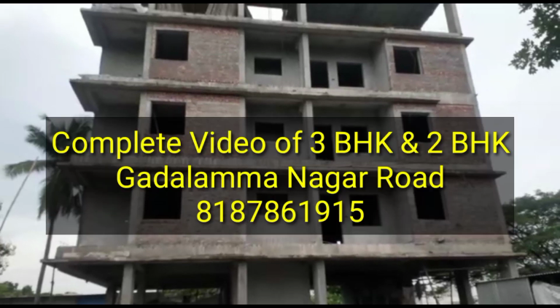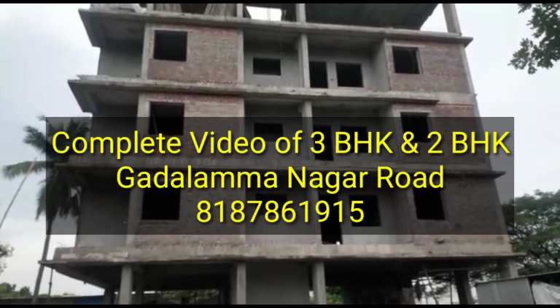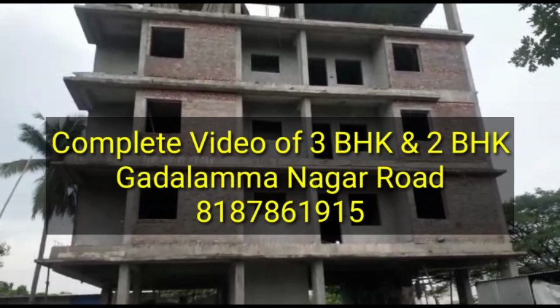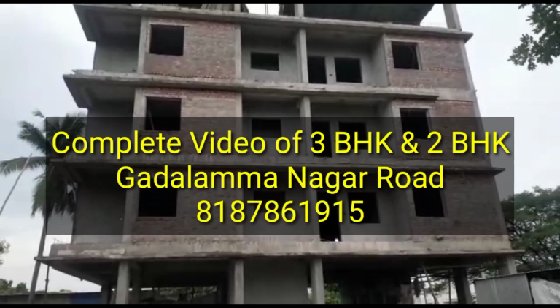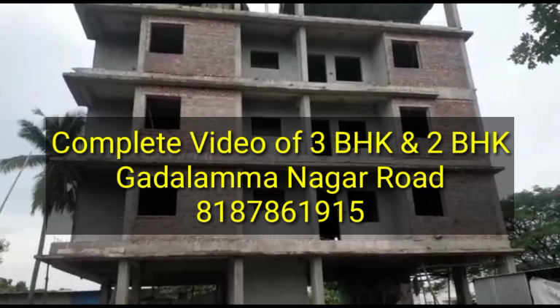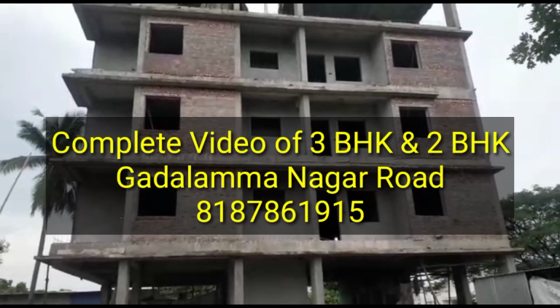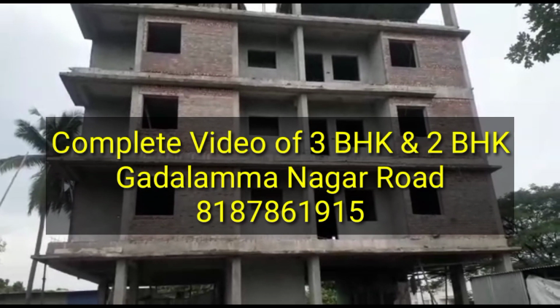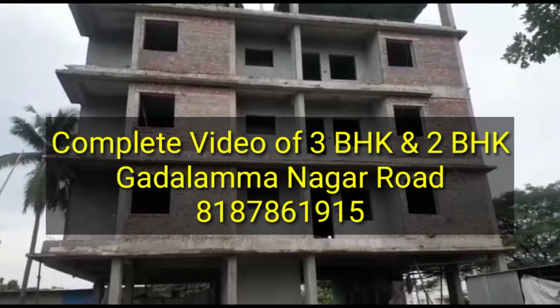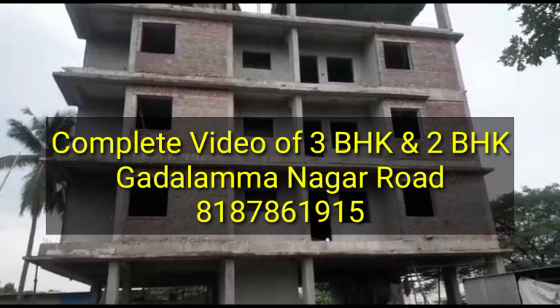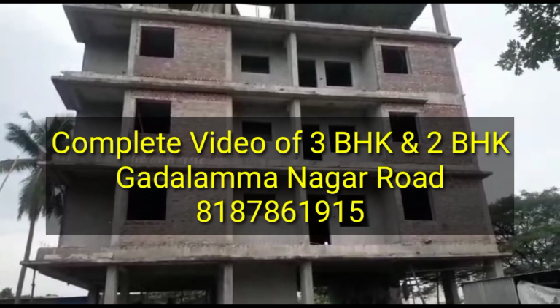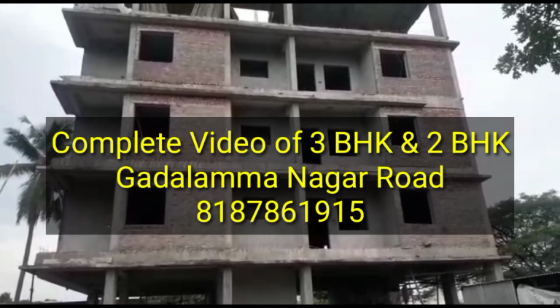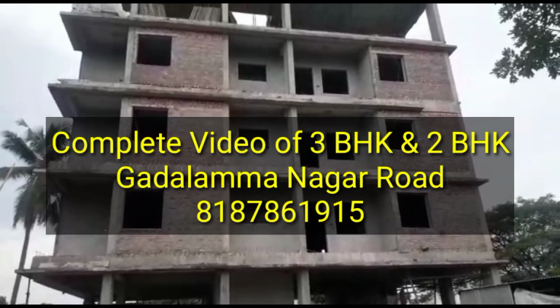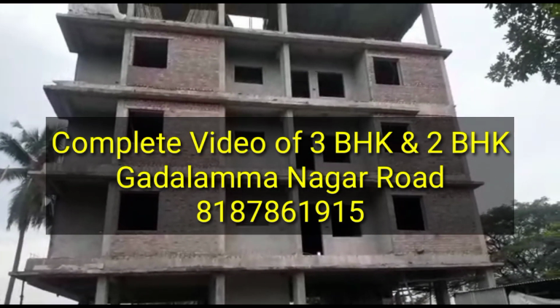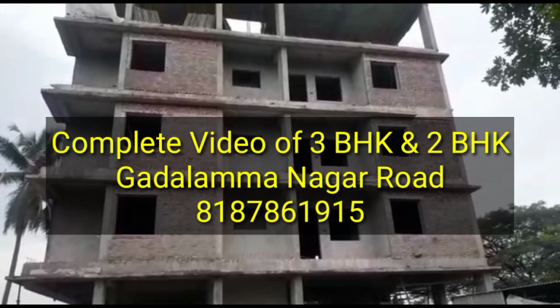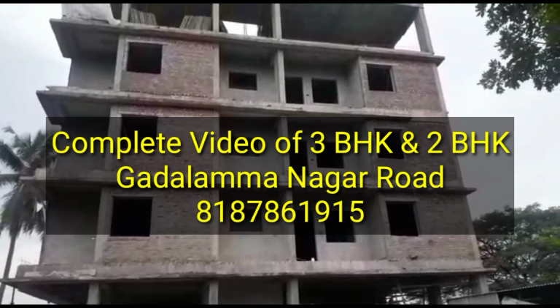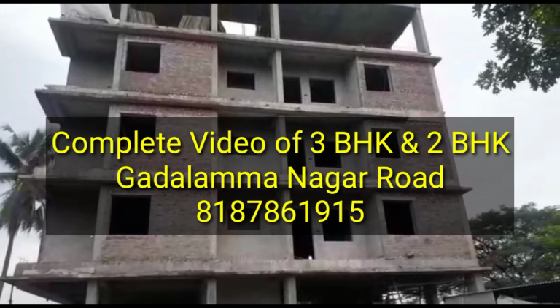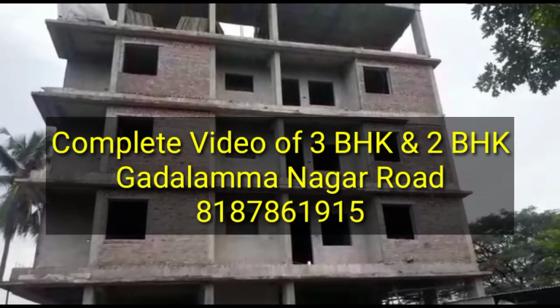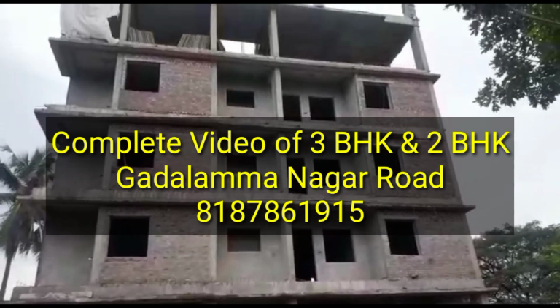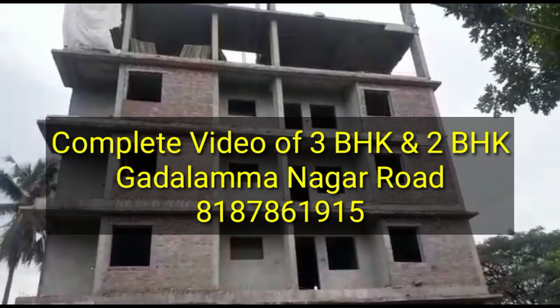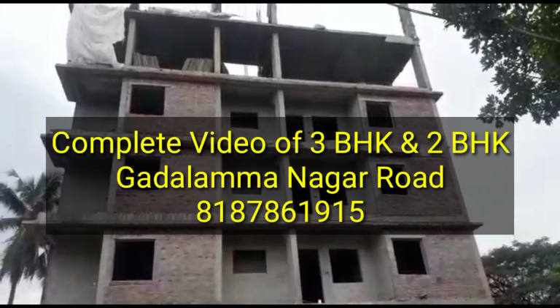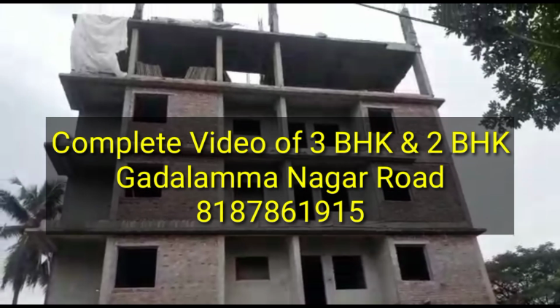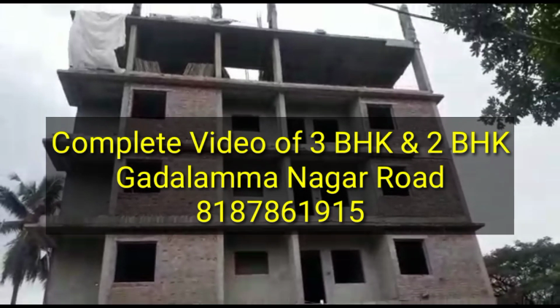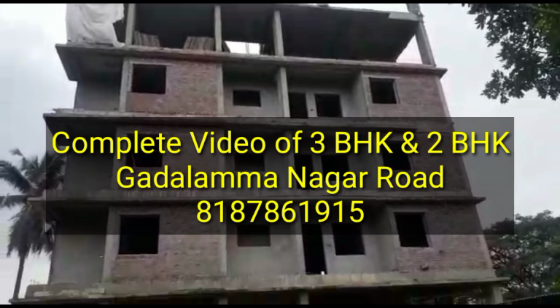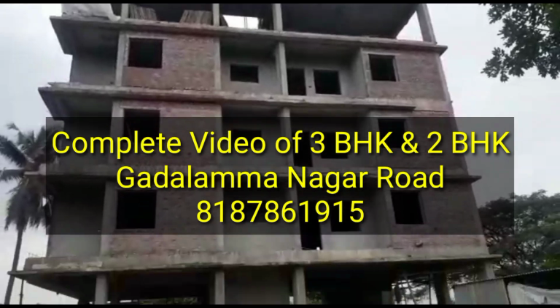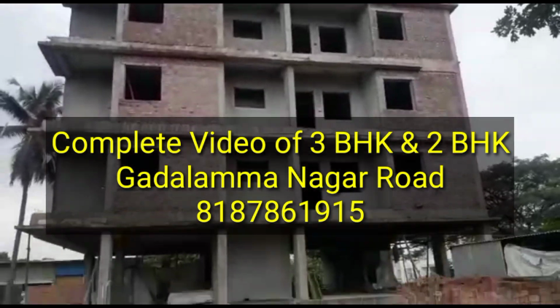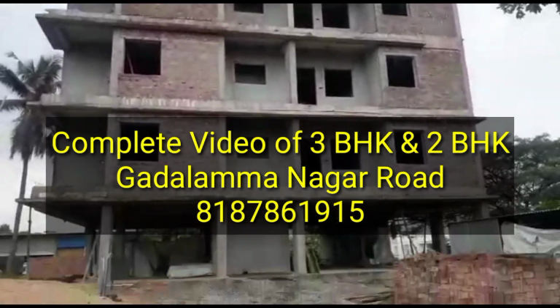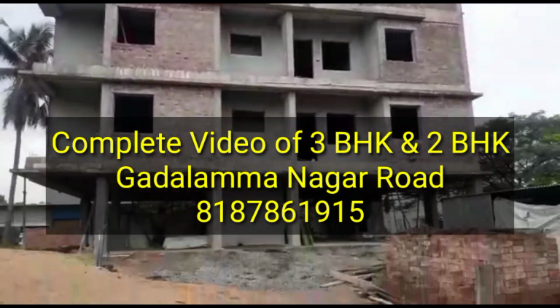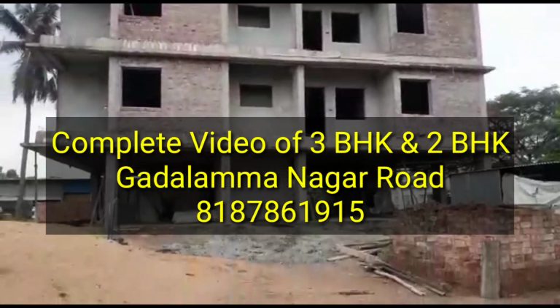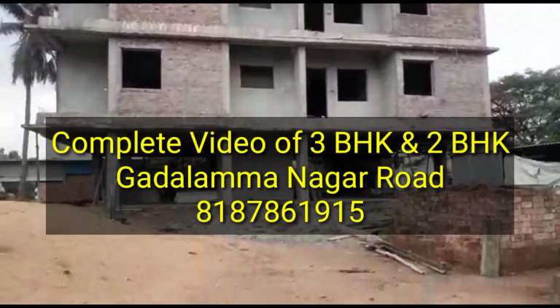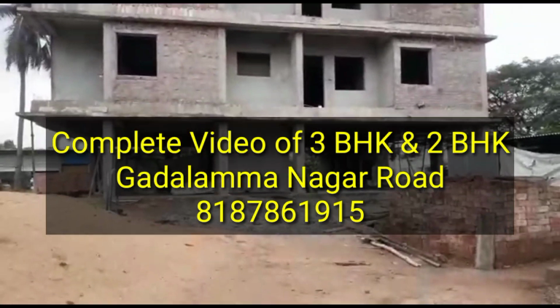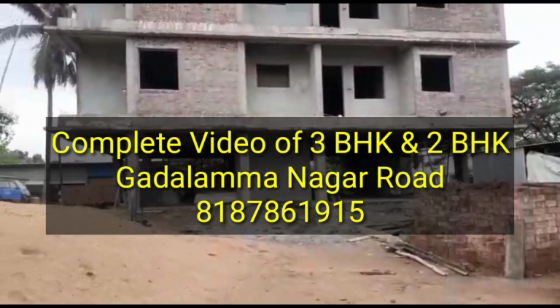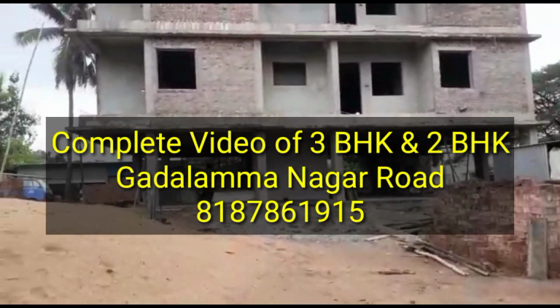Hi friends, welcome back to Rajpandi Properties. Today we have a beautiful project on Nimmakal Market Road.